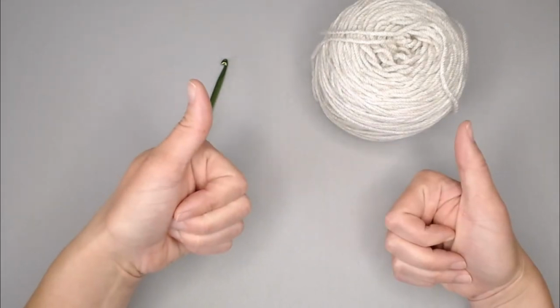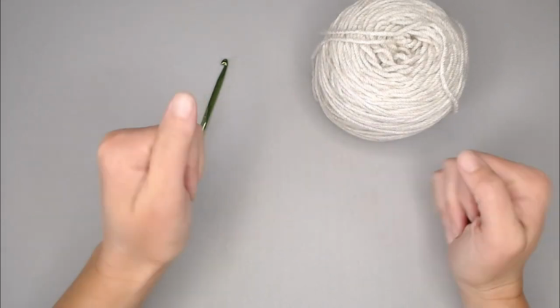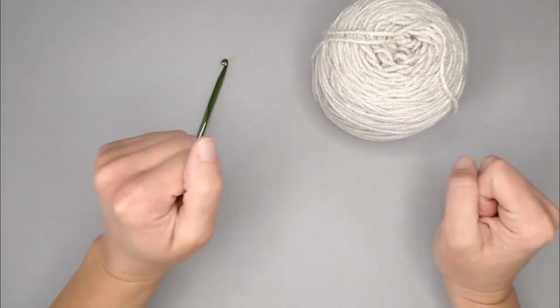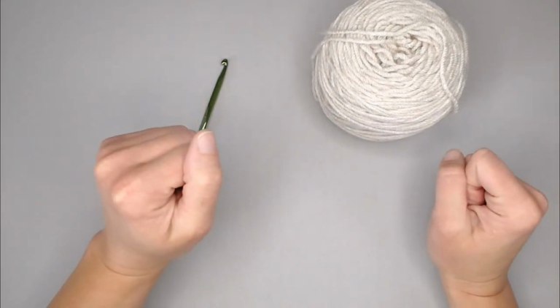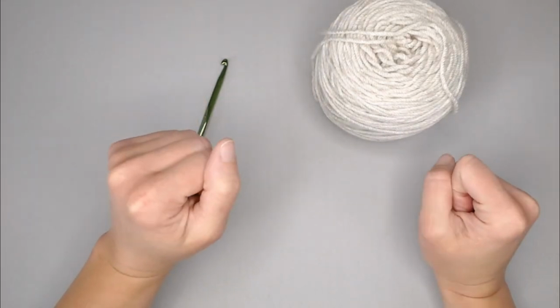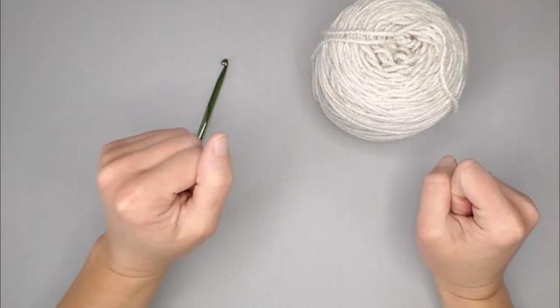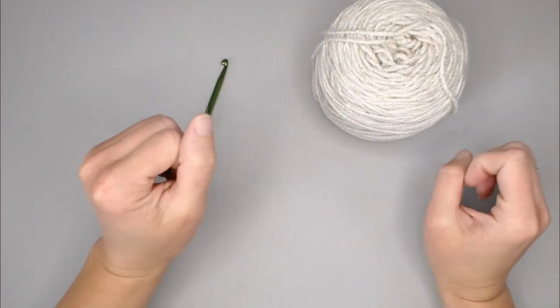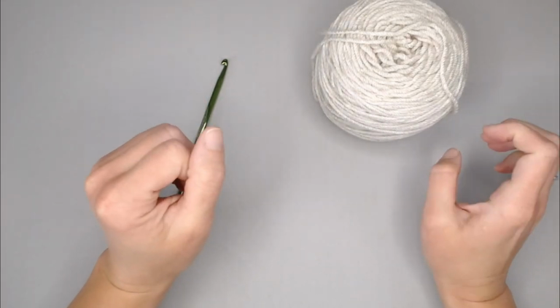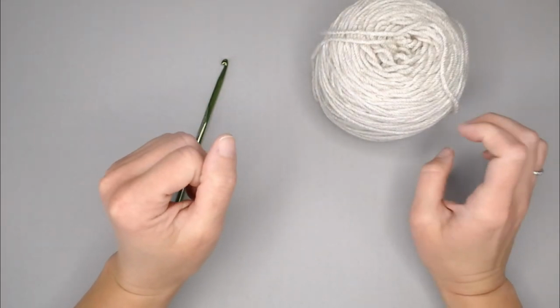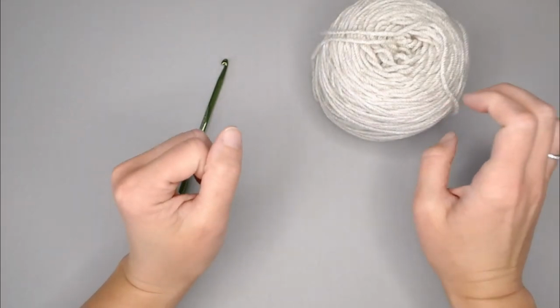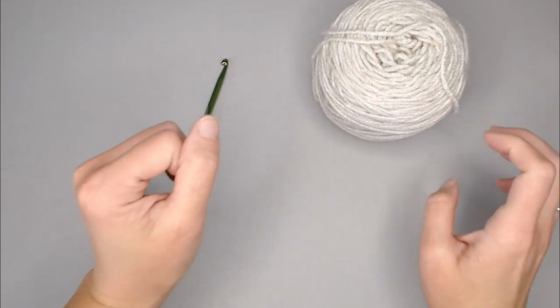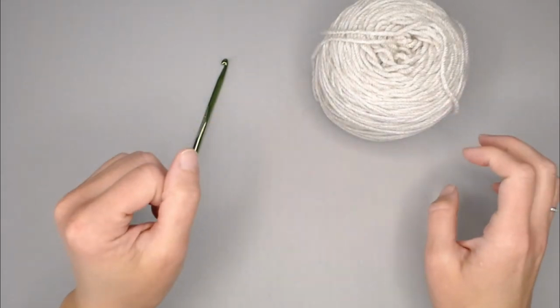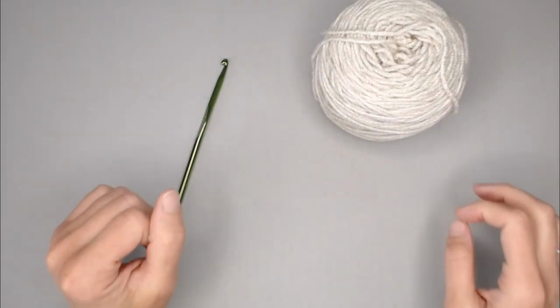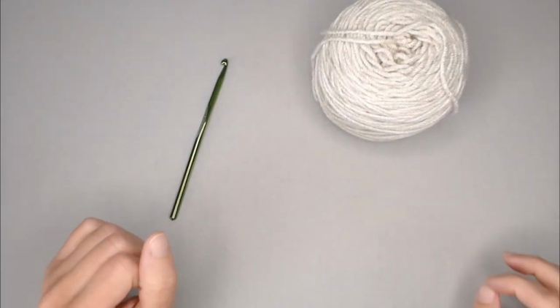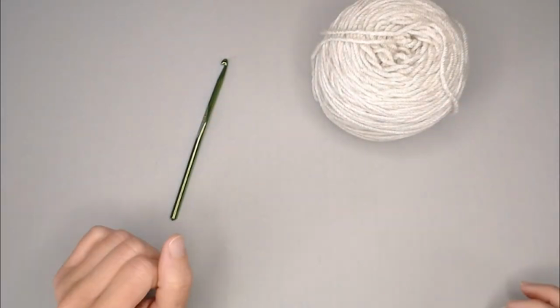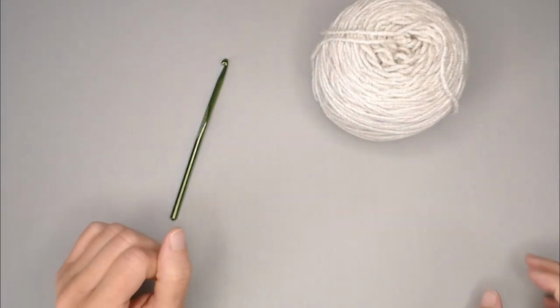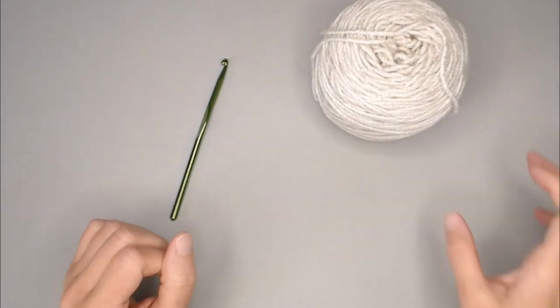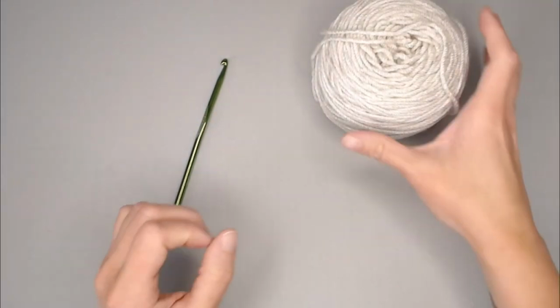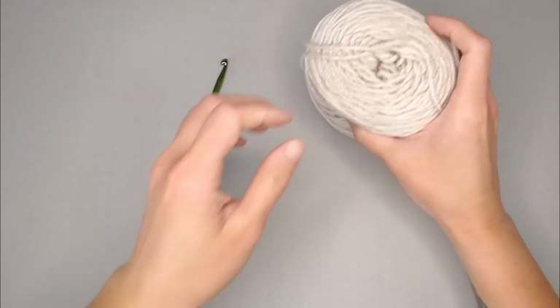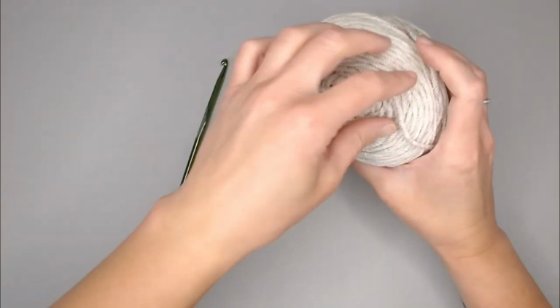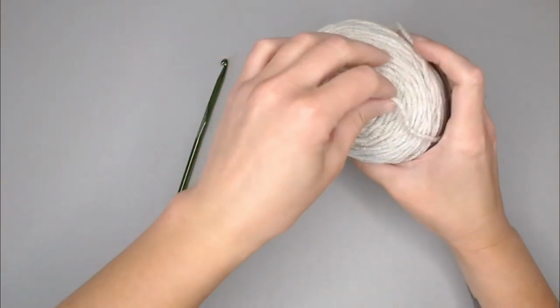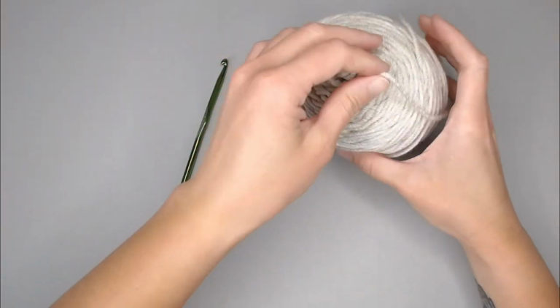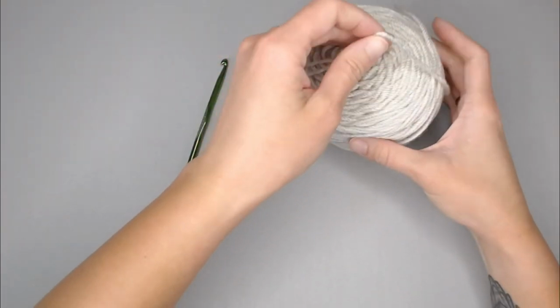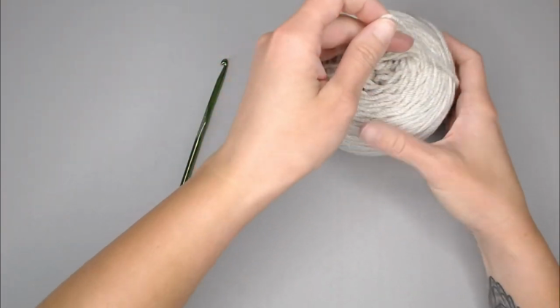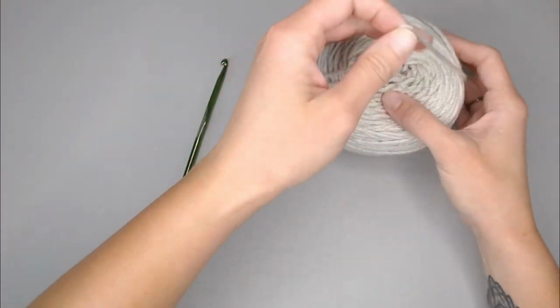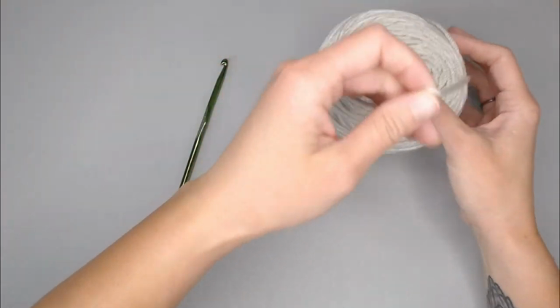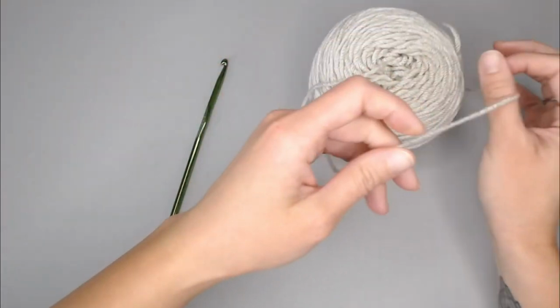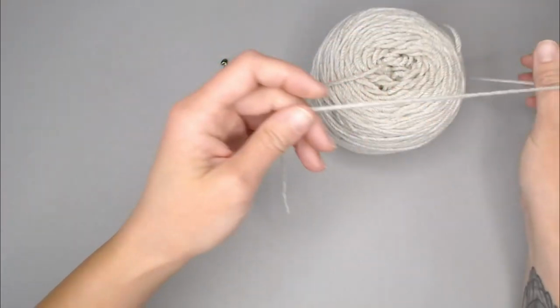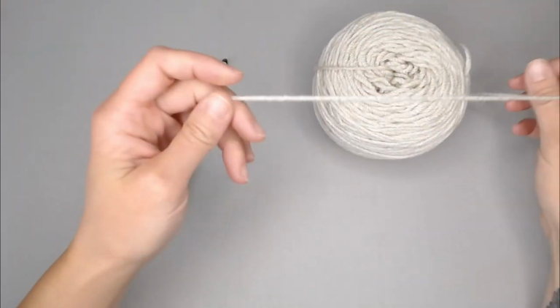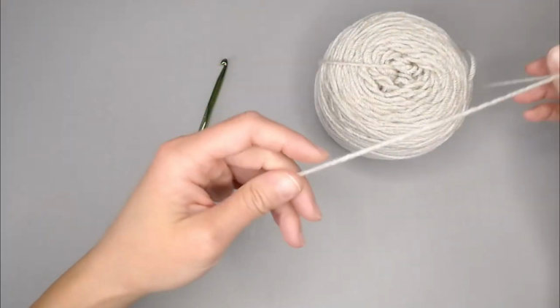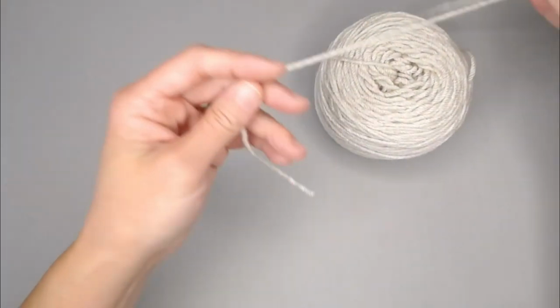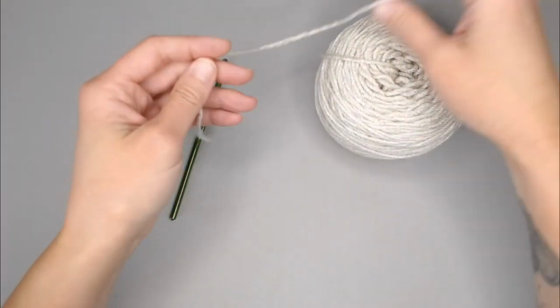This stitch will create a tighter type pattern. So if you are using really tight stitches, the blanket or washcloth or whatever project you are making will be very rigid and firm. So if you want this pattern to be something more snuggly and cuddly, you're going to want a crochet hook that is on either the recommended size or a little bit bigger. Alright, let's go ahead and dive right in to creating this basket weave crochet stitch.